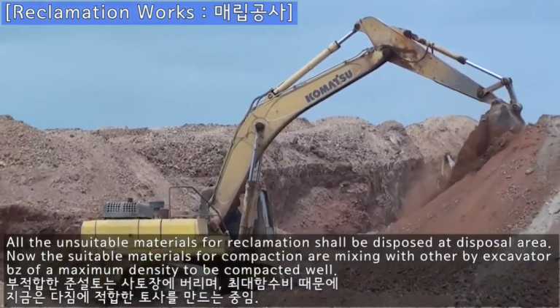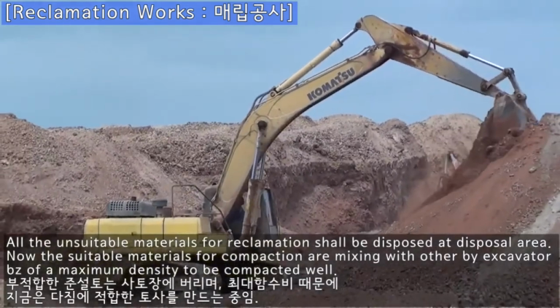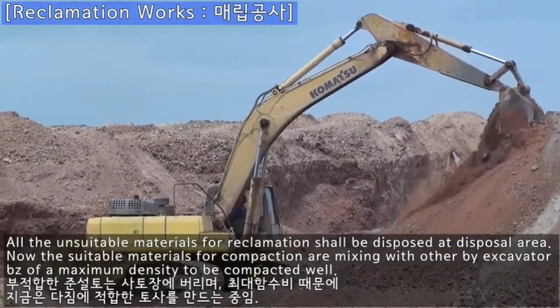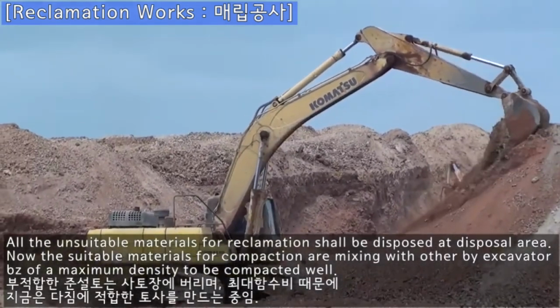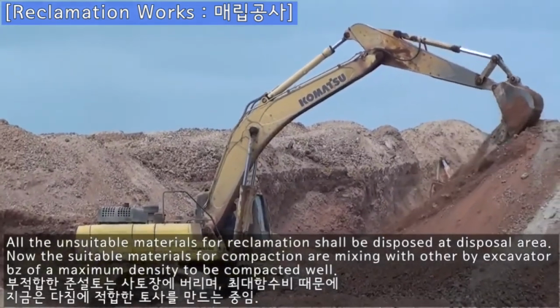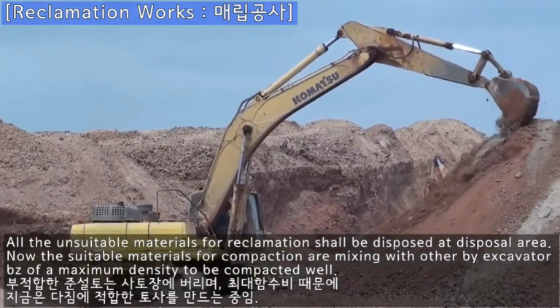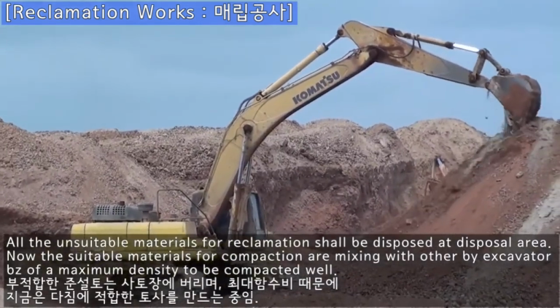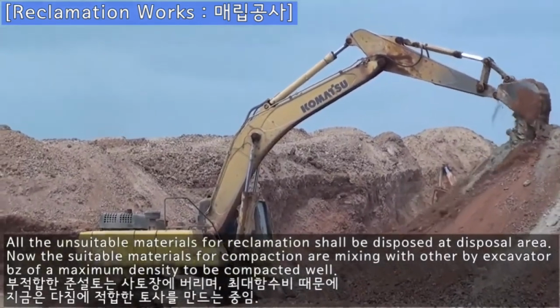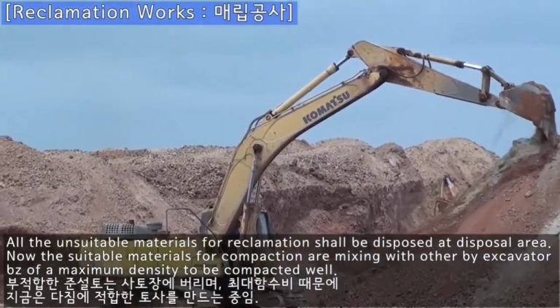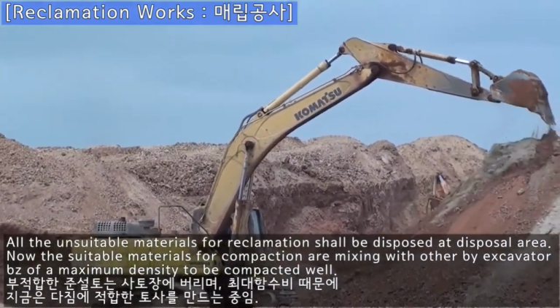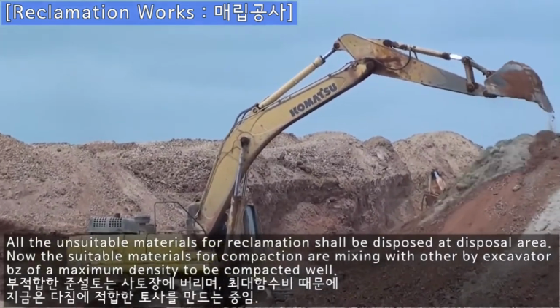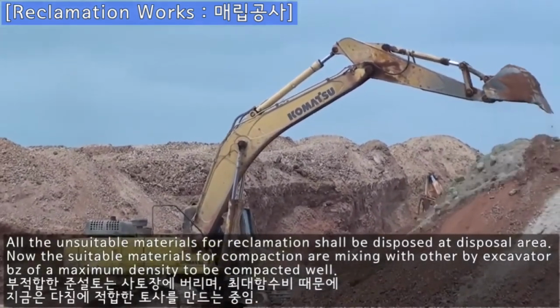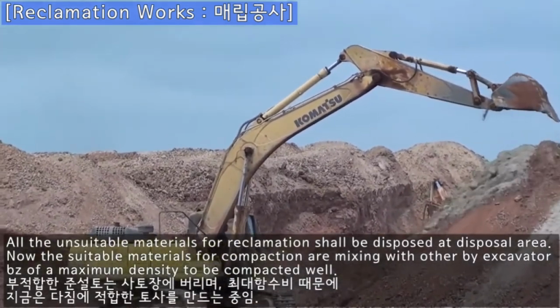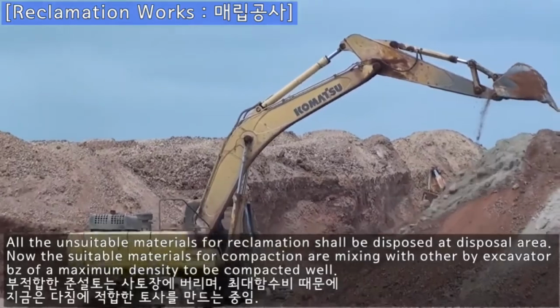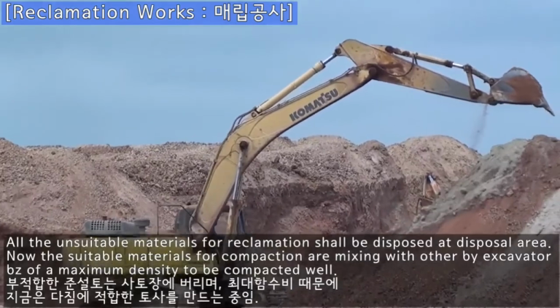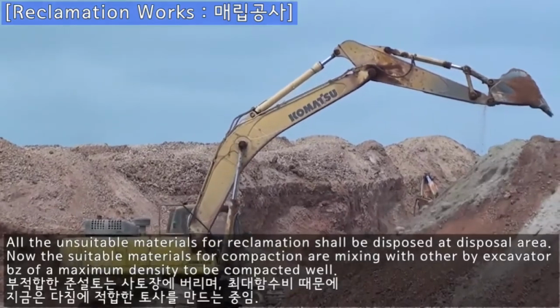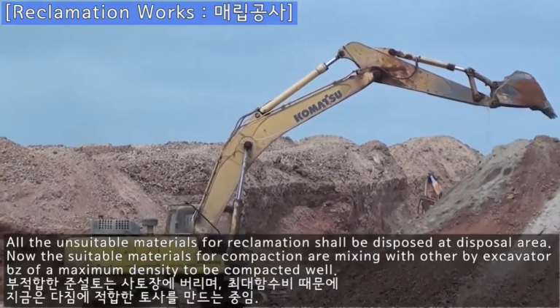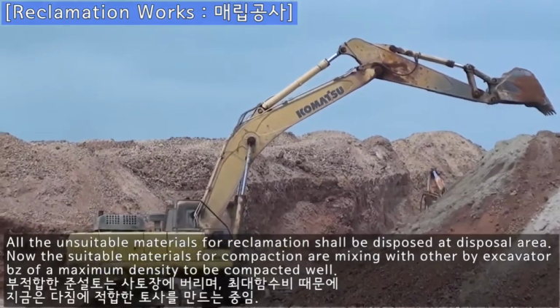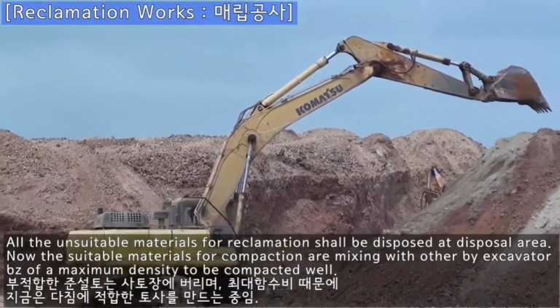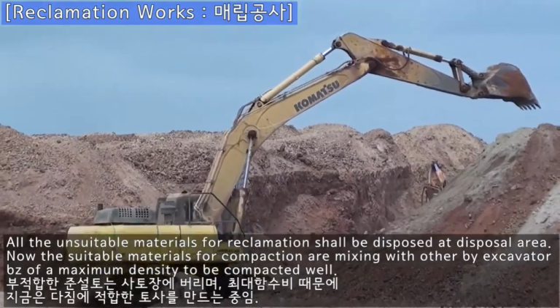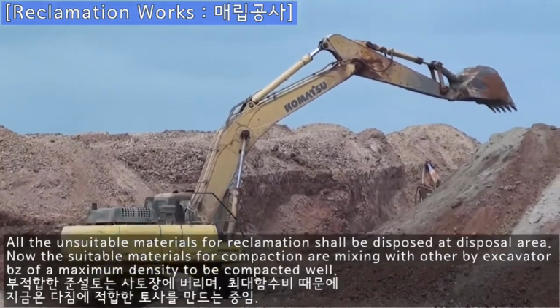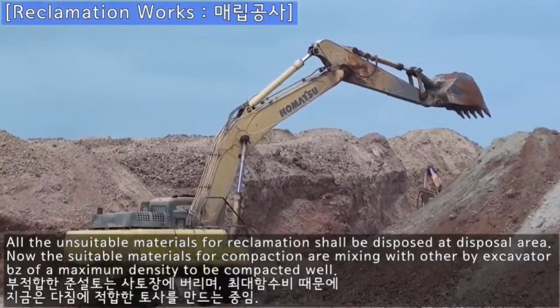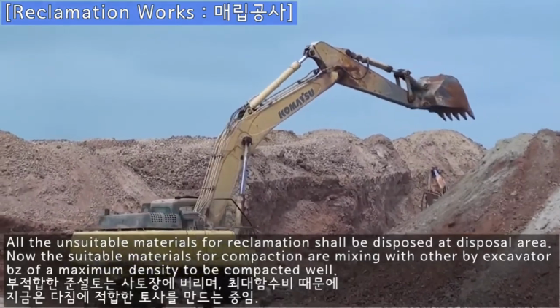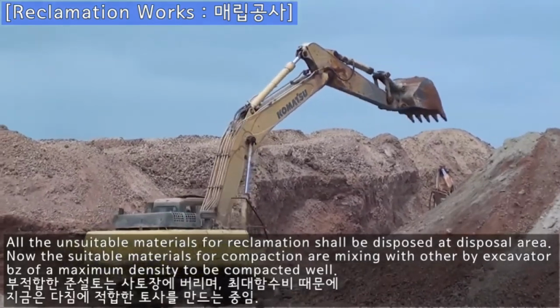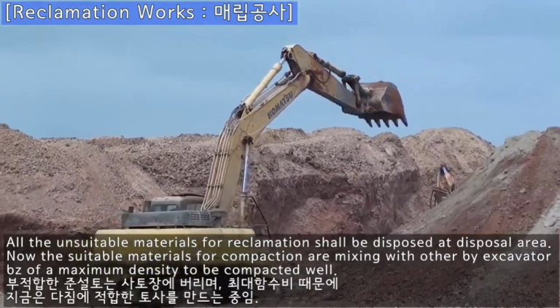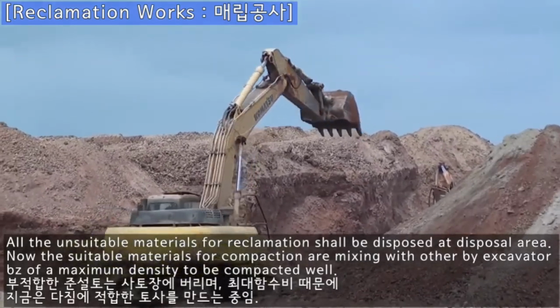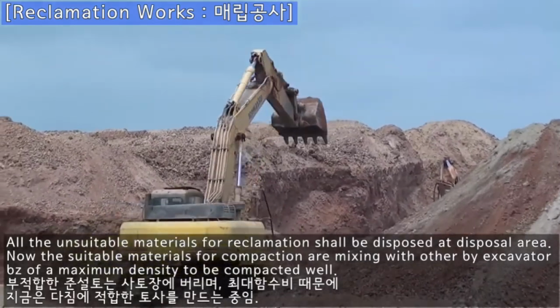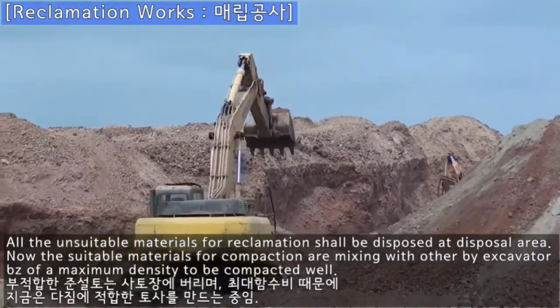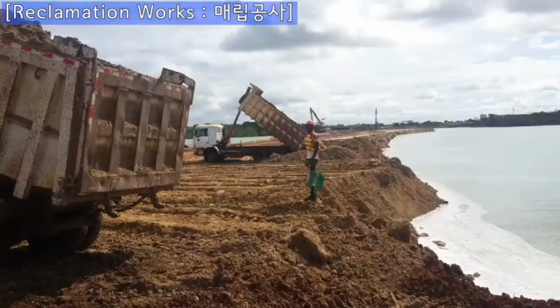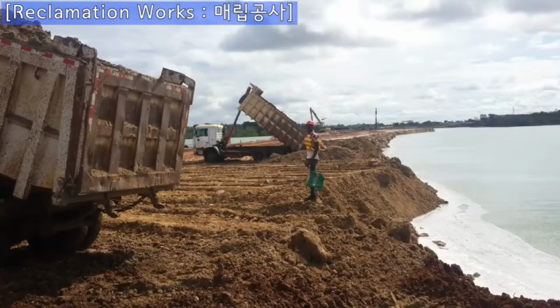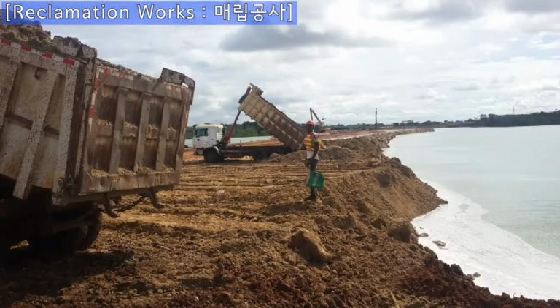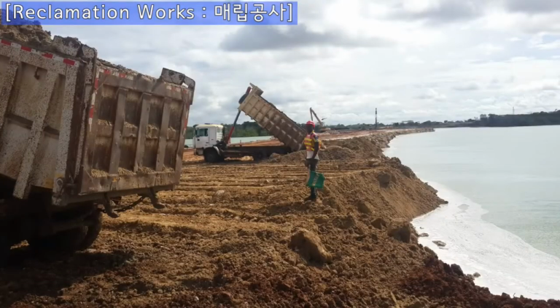The suitable materials for compaction are mixed together by excavator to achieve maximum density to be compacted well.